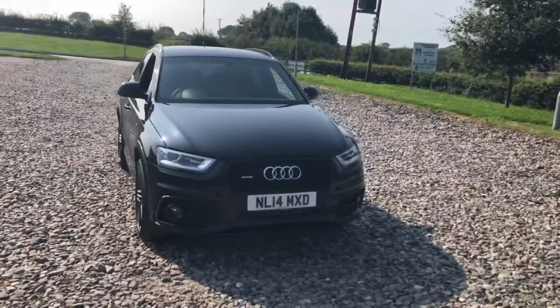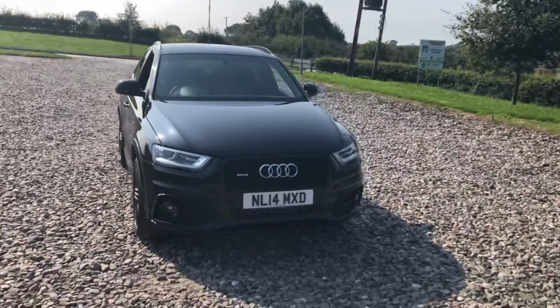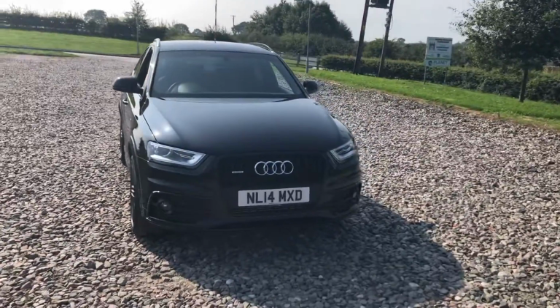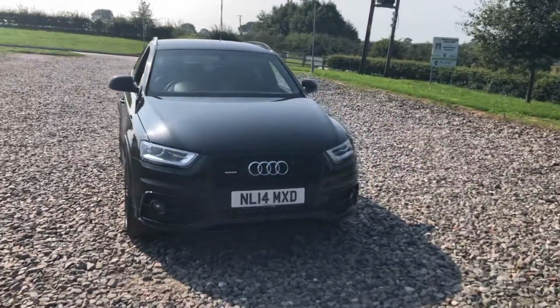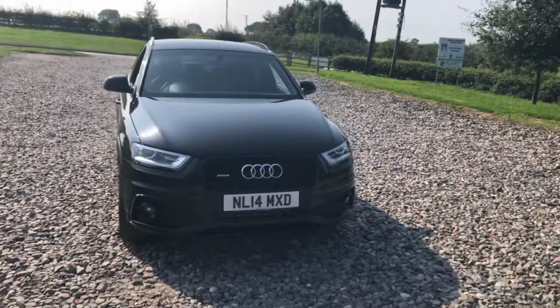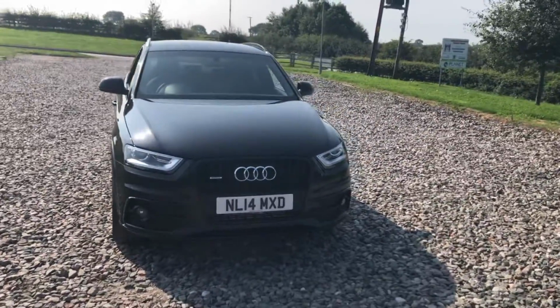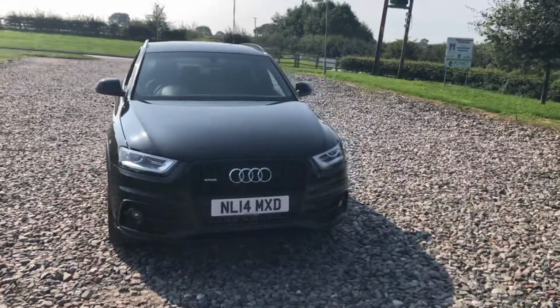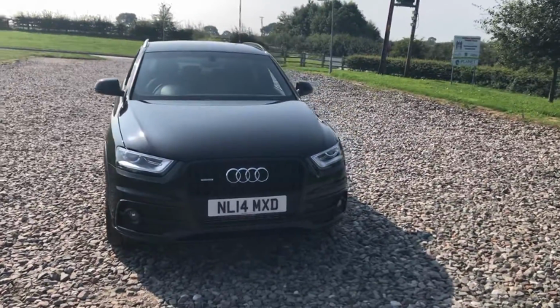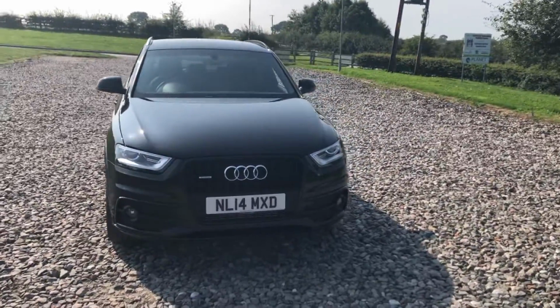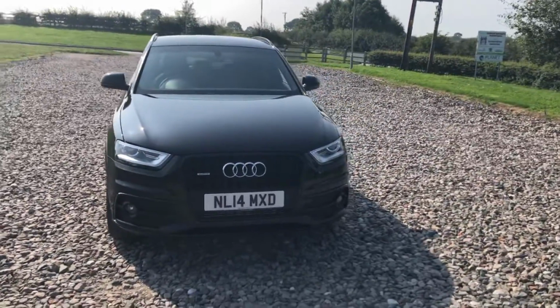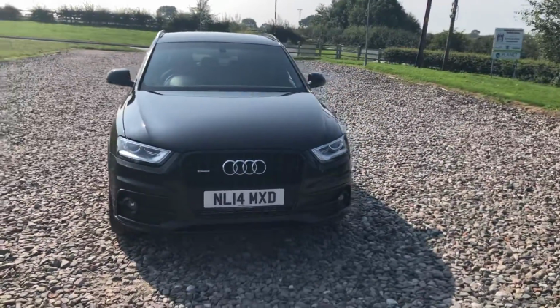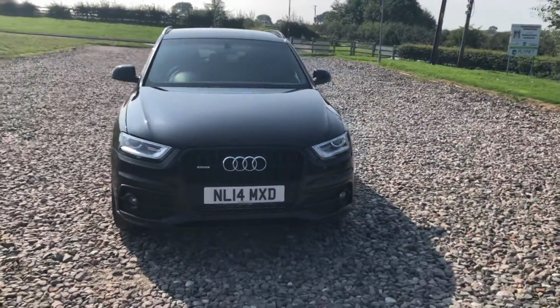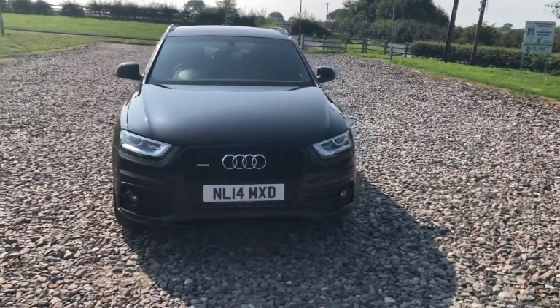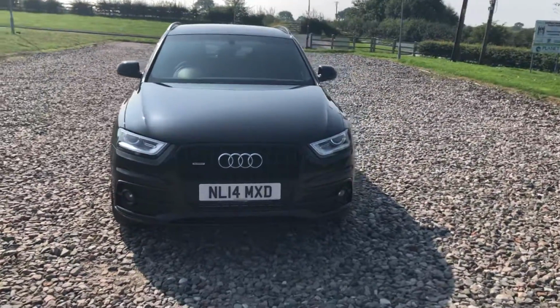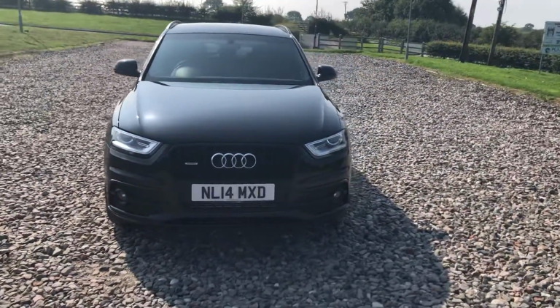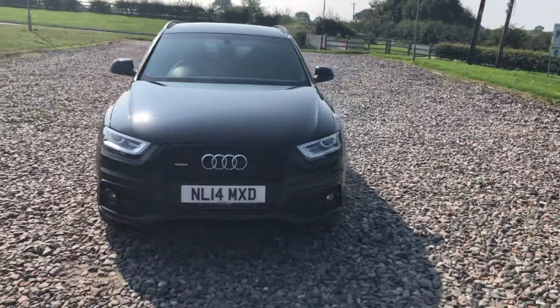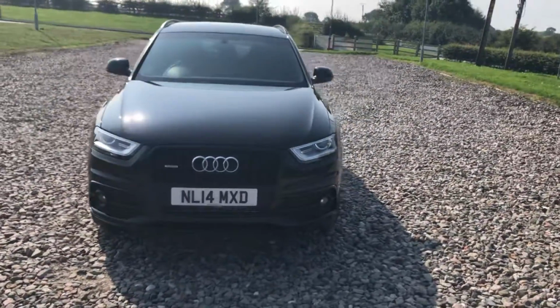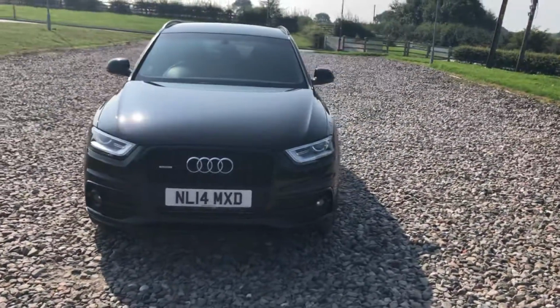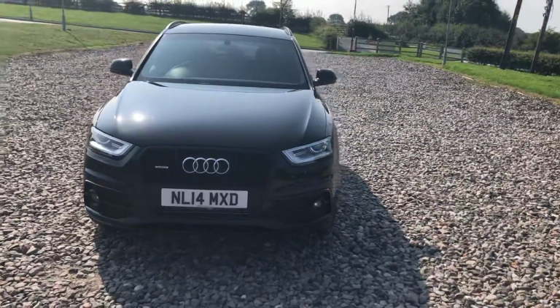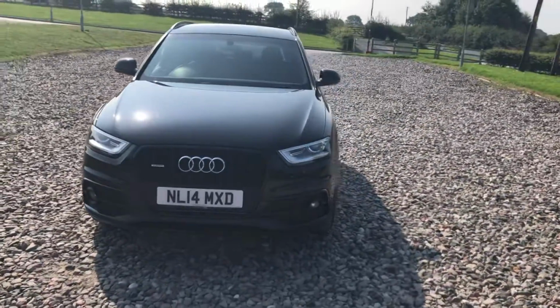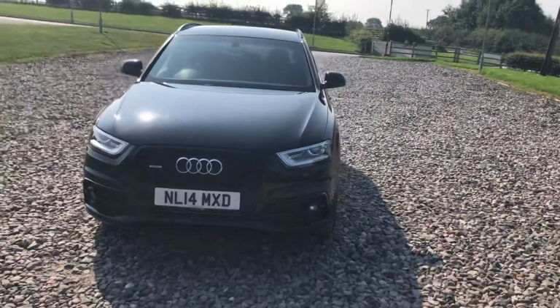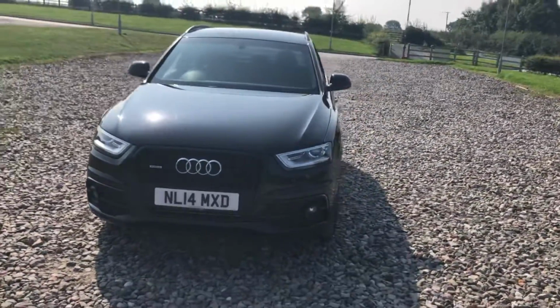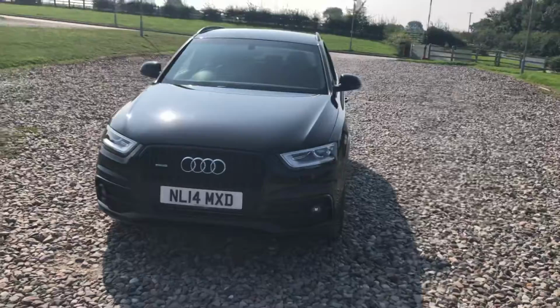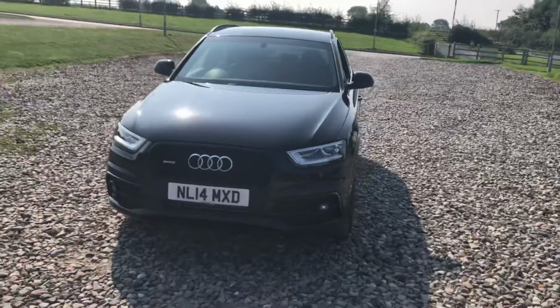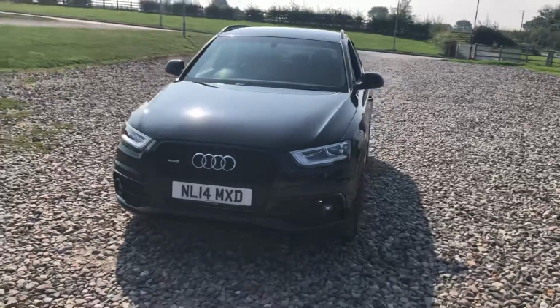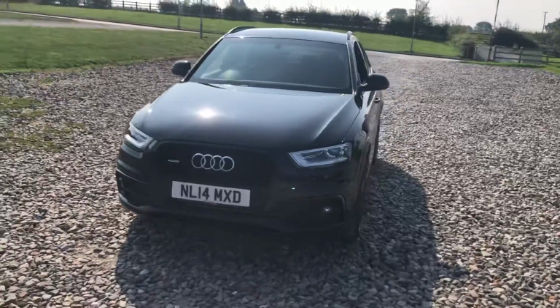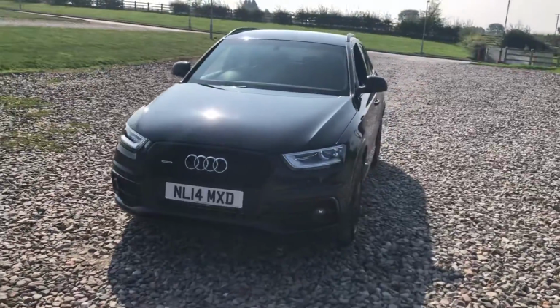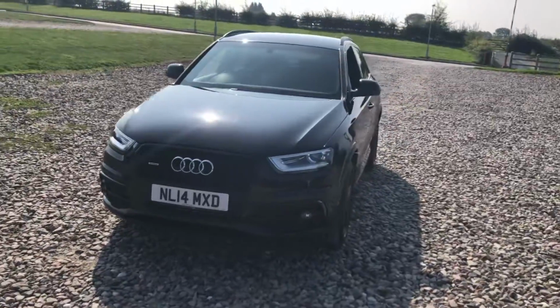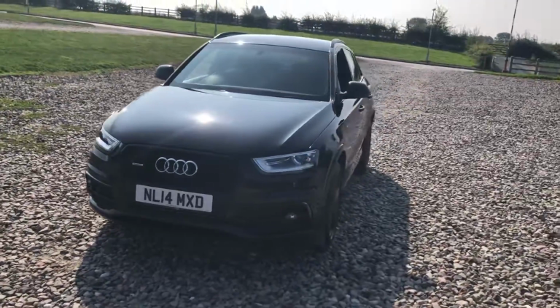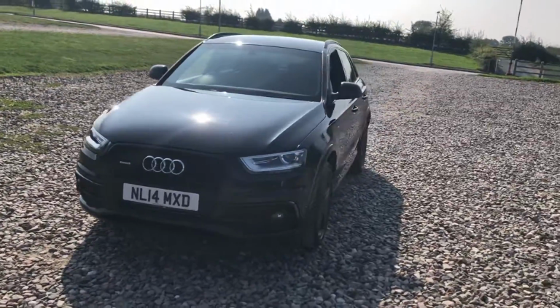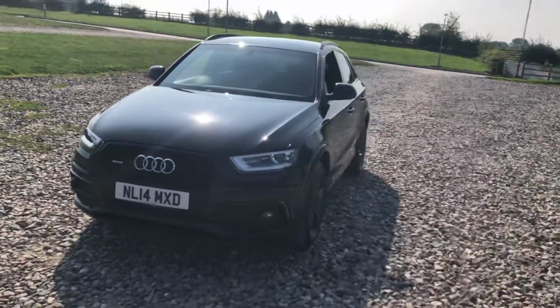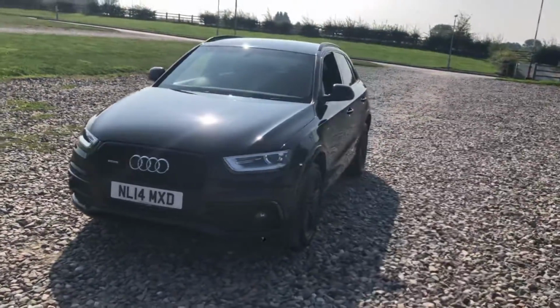Quattro four-wheel drive, full history, new service, new MOT ready to be driven away.